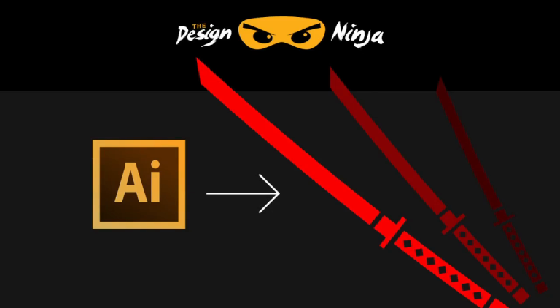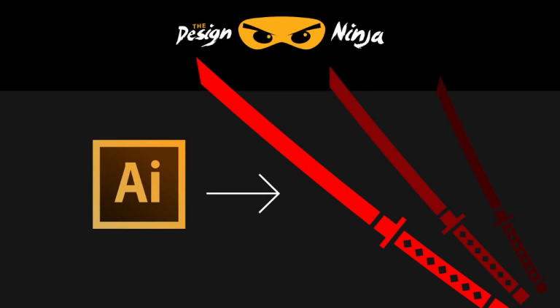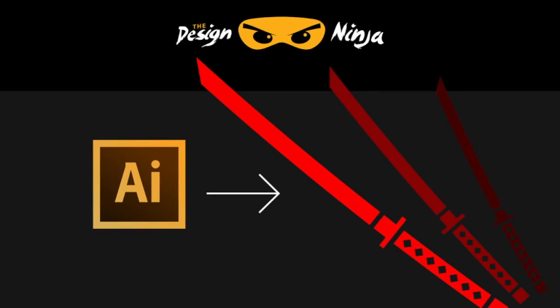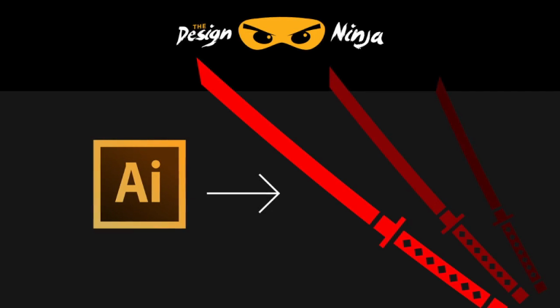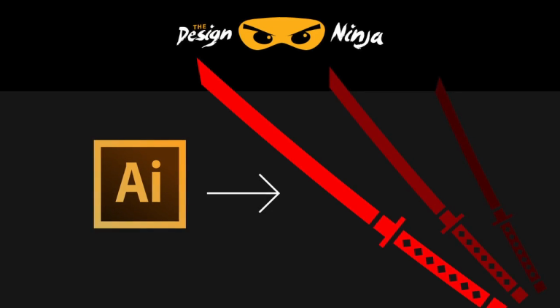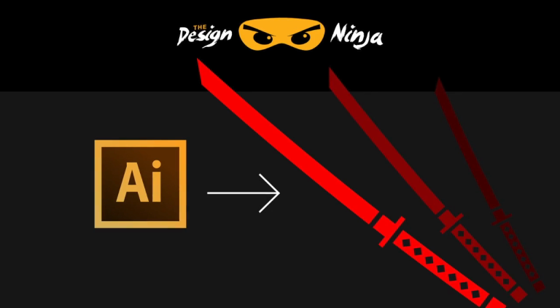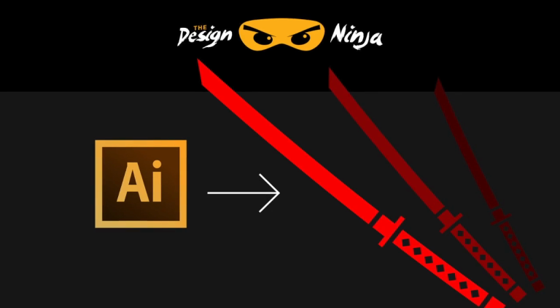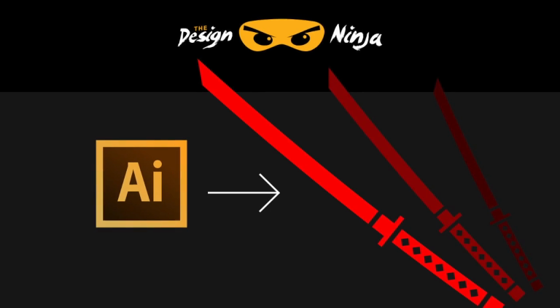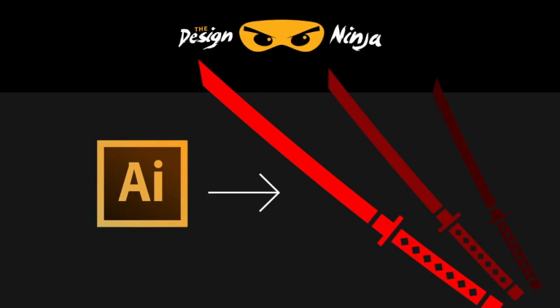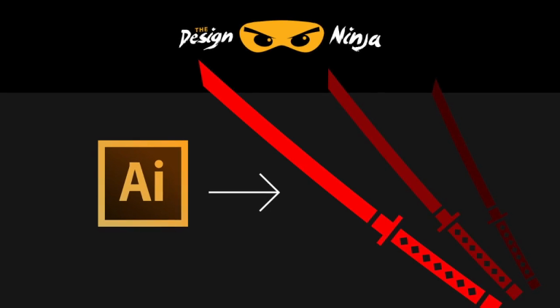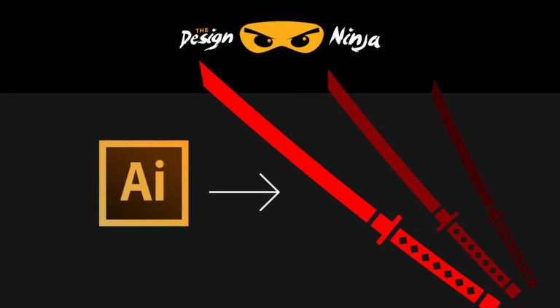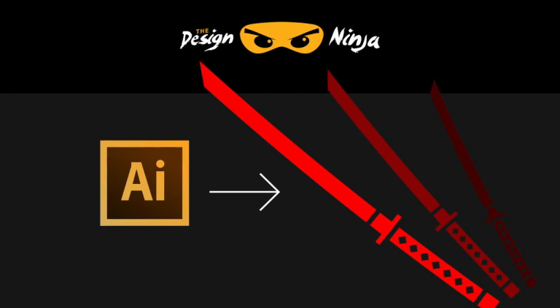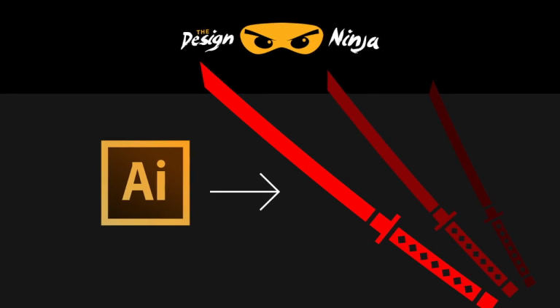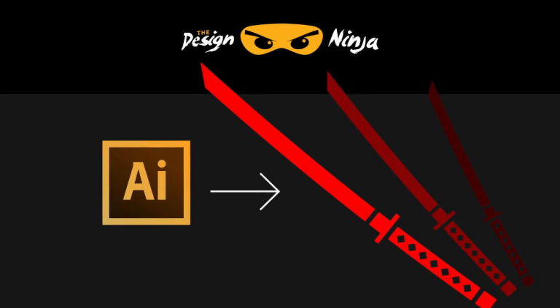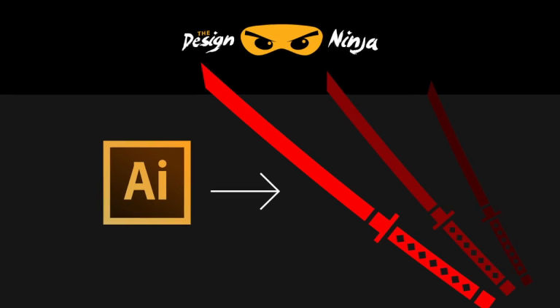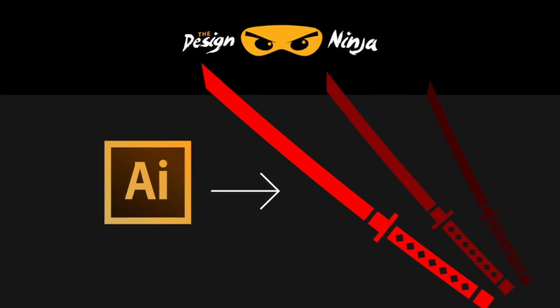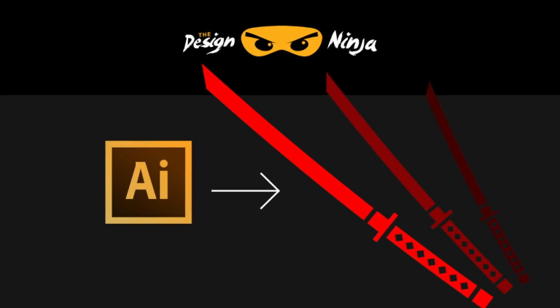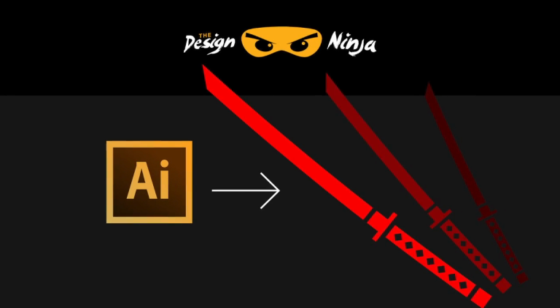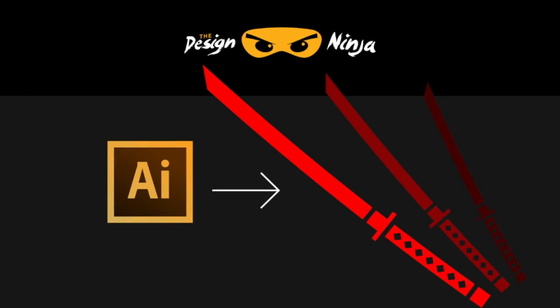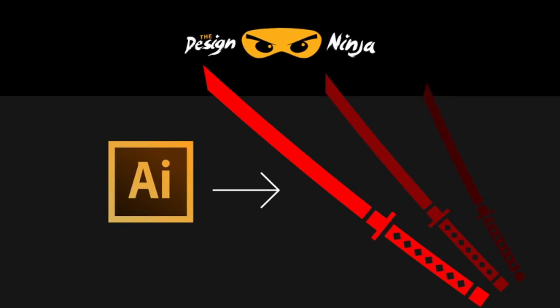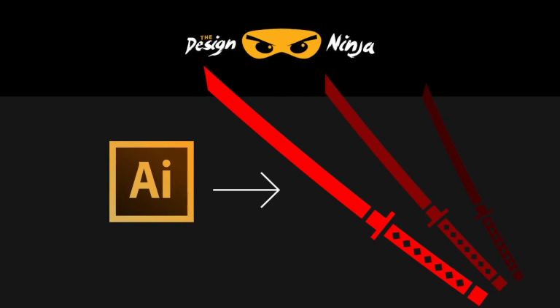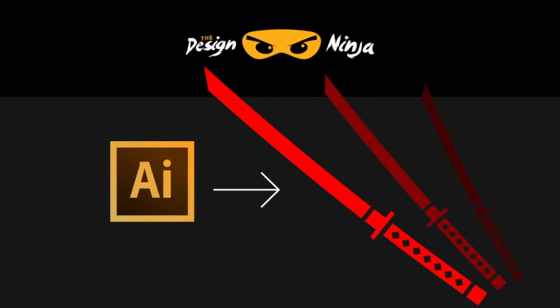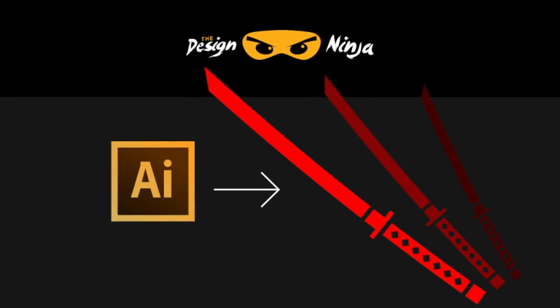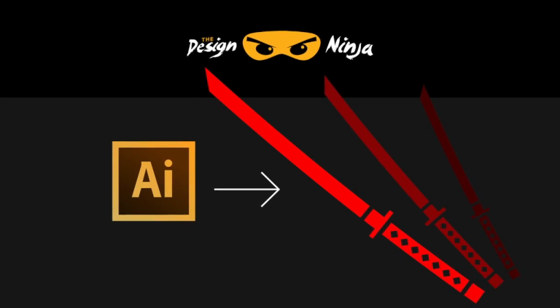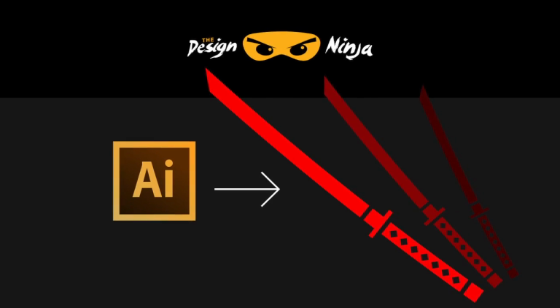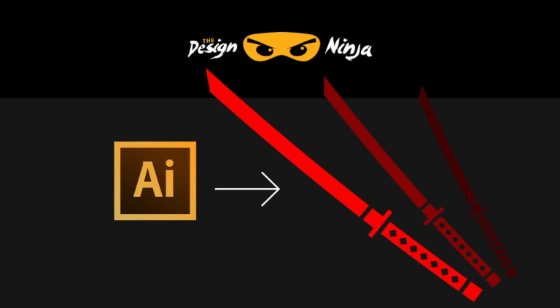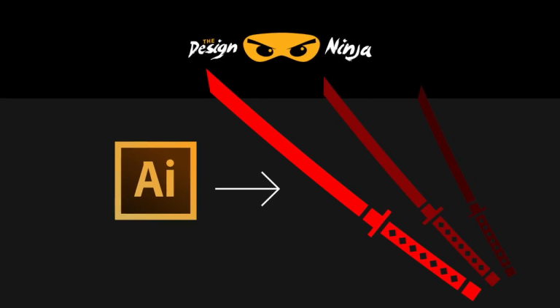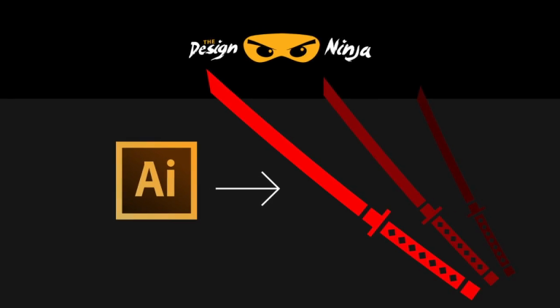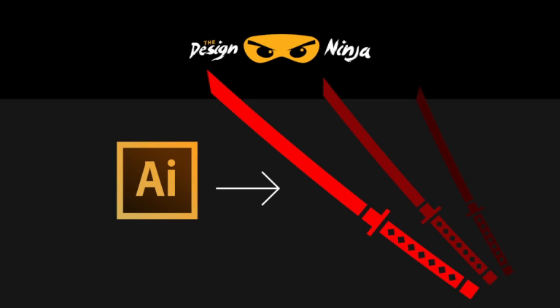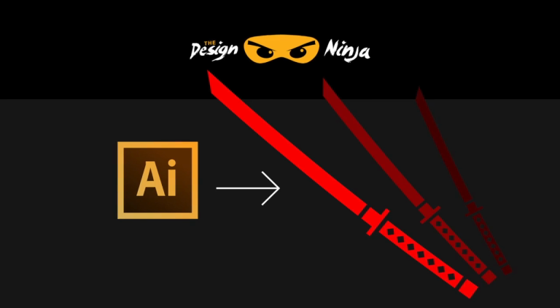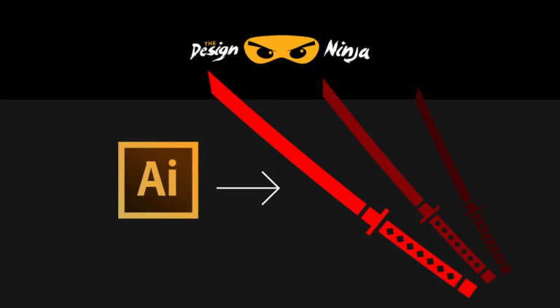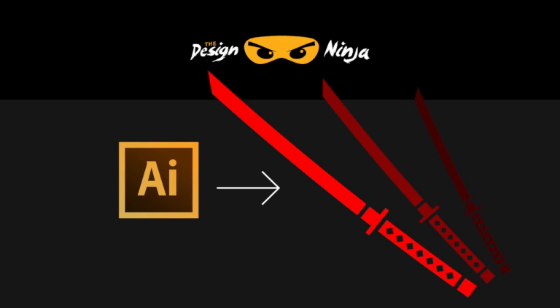Design Ninja here. Today we're gonna learn how to make this ninja sword.